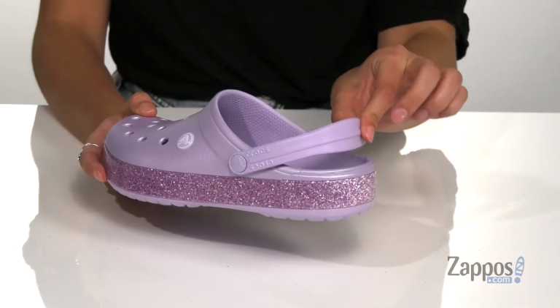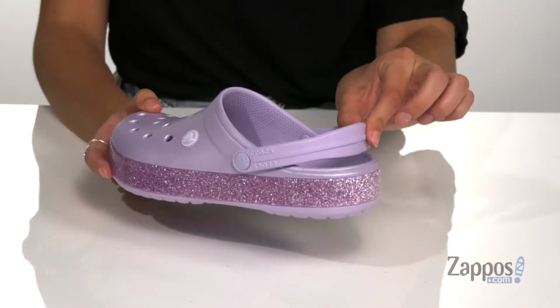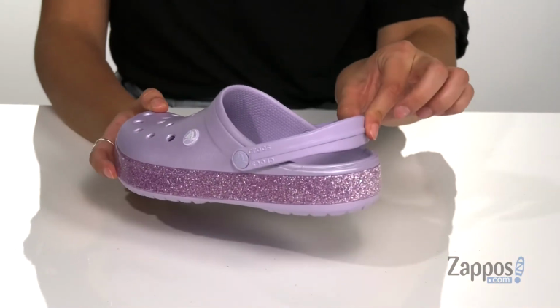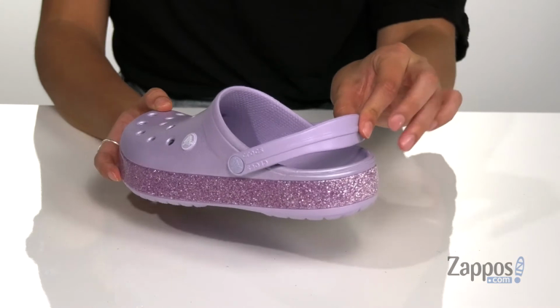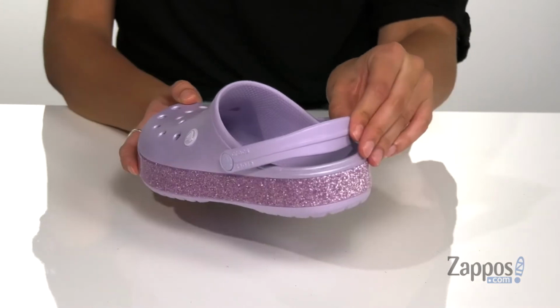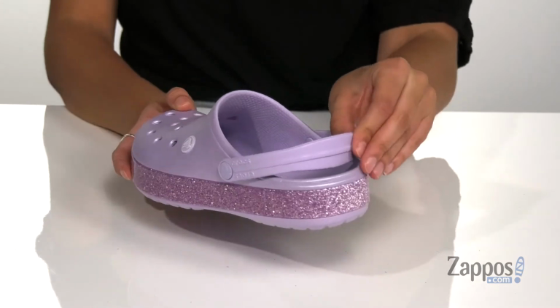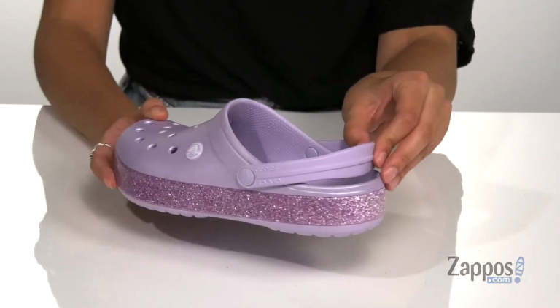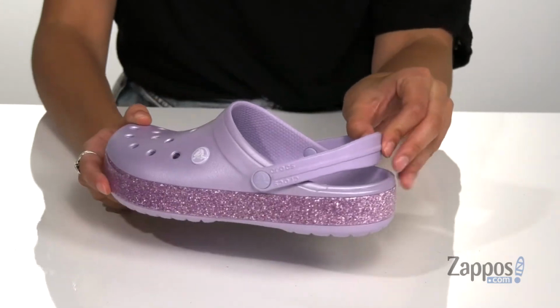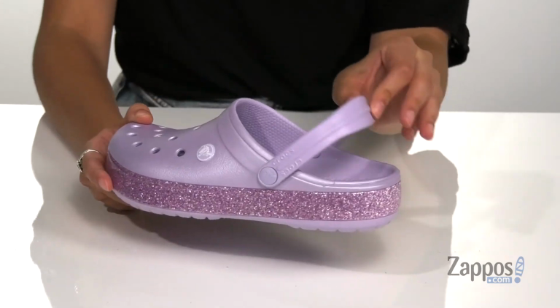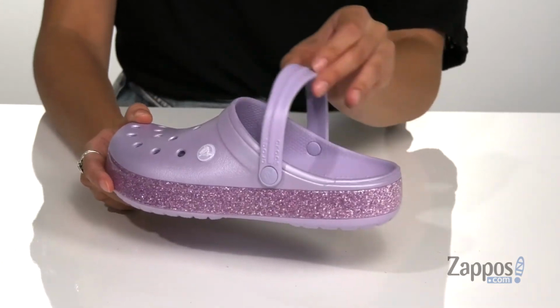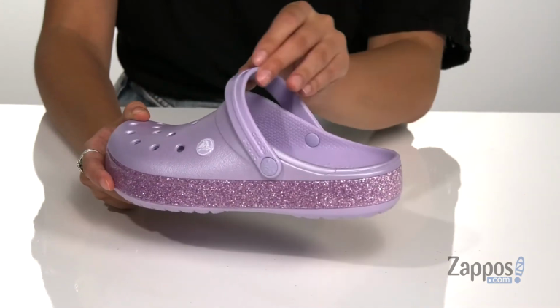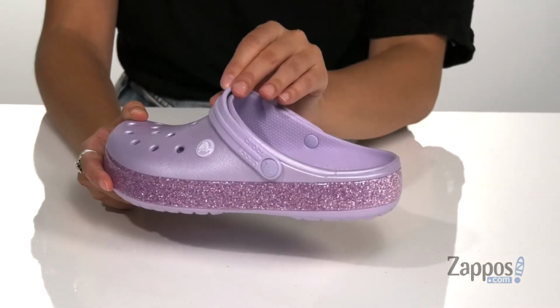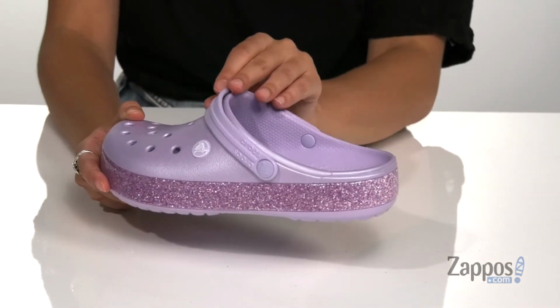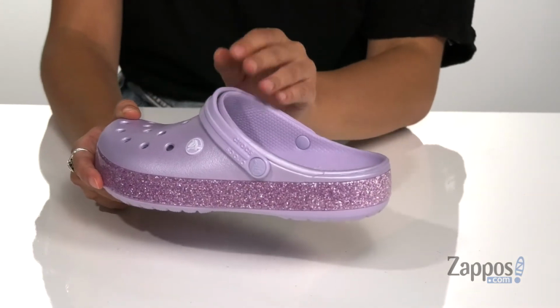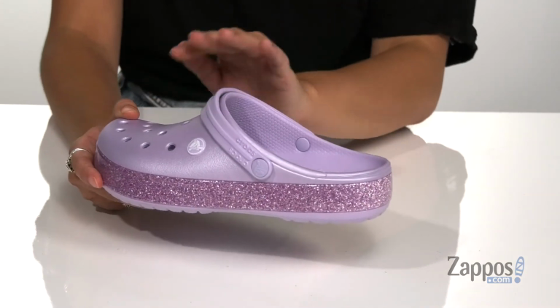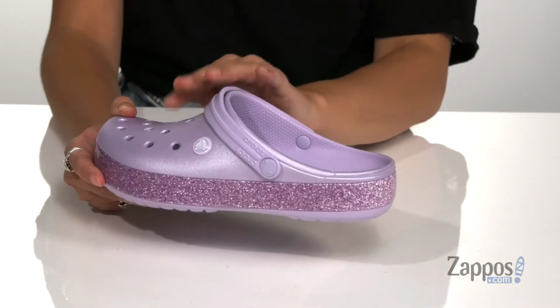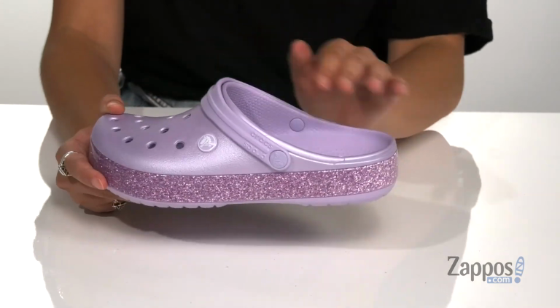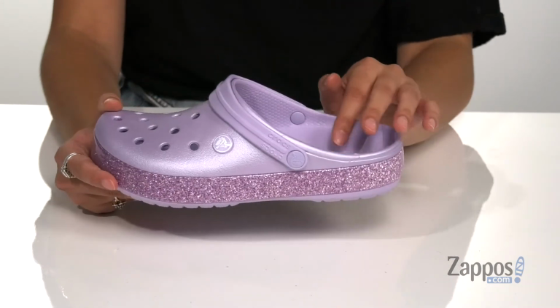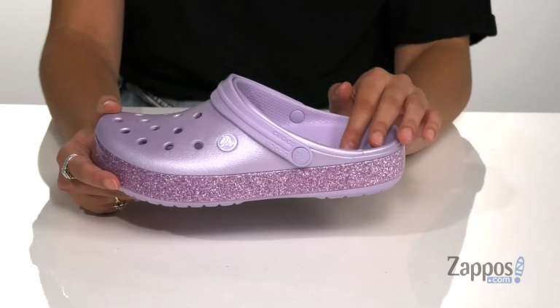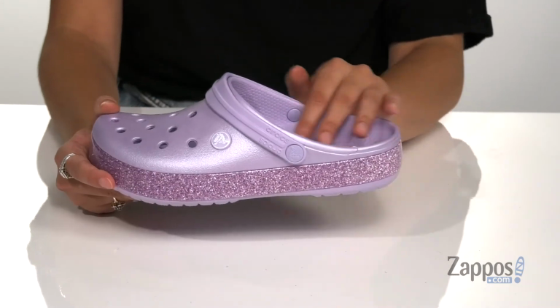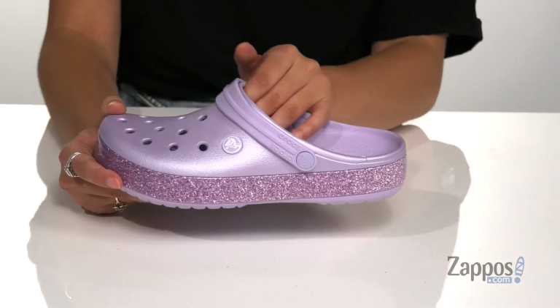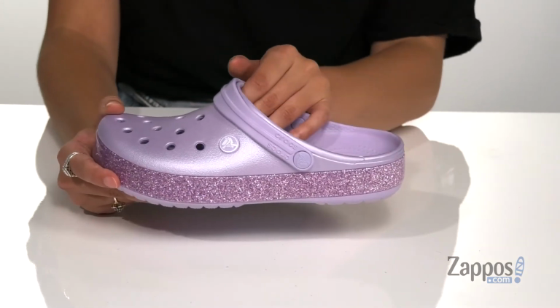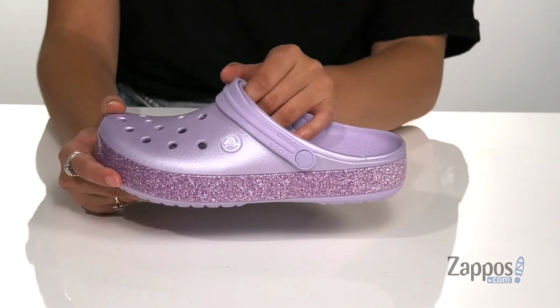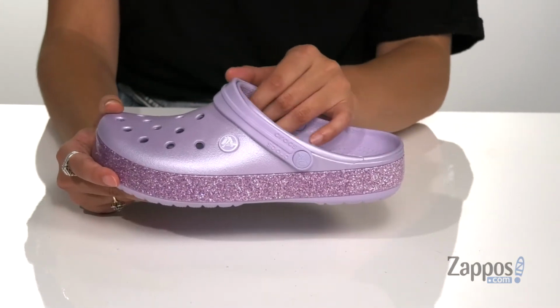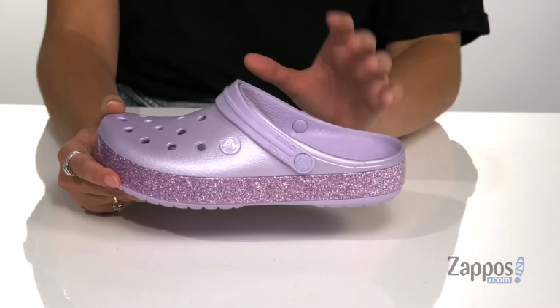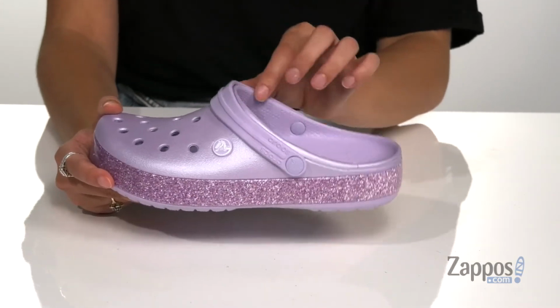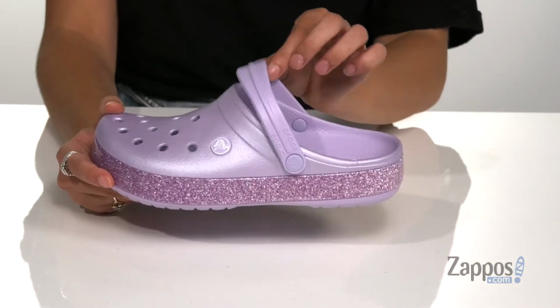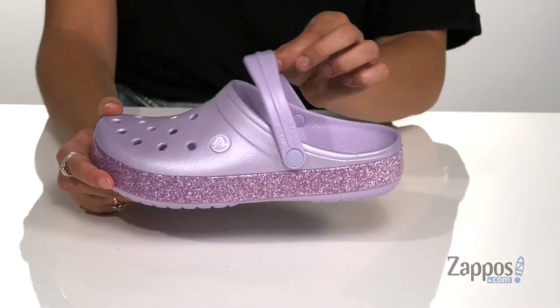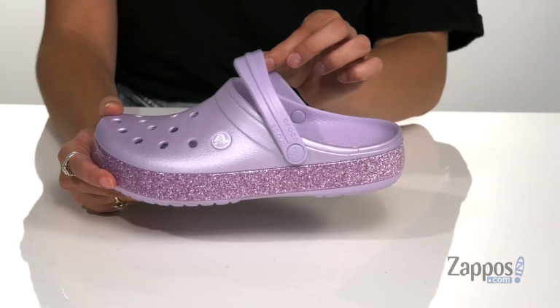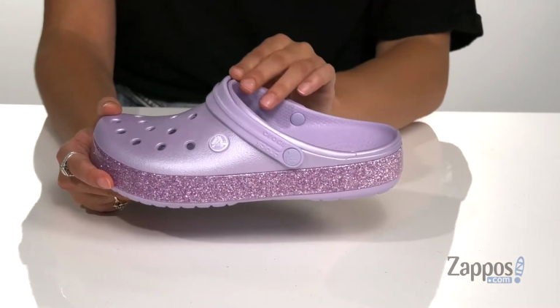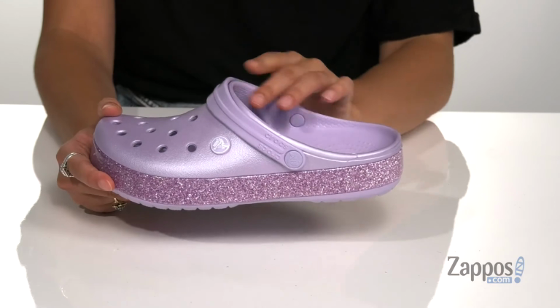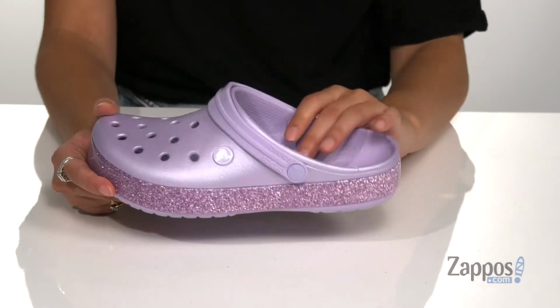They have this back strap to keep you secure. You can also push it up to make it a slip-on style. It's also removable.